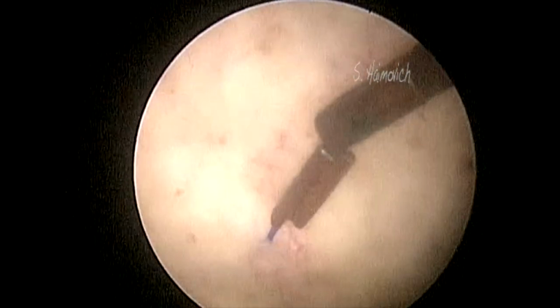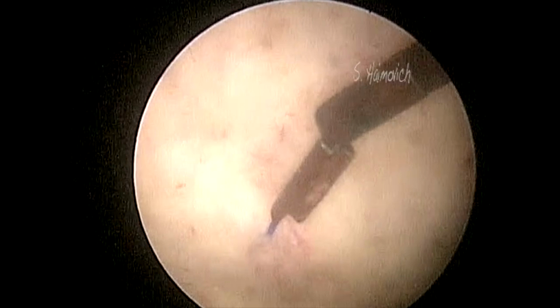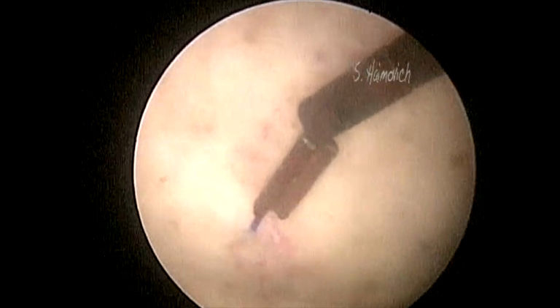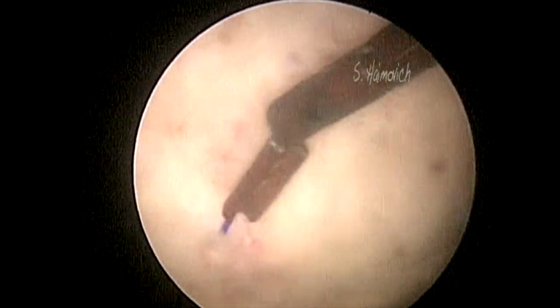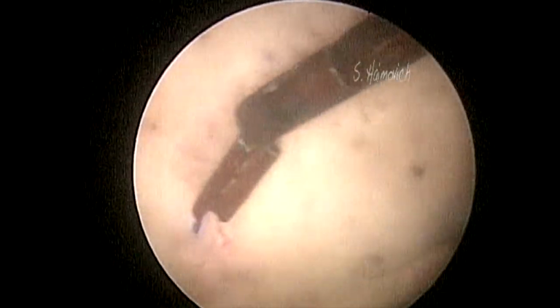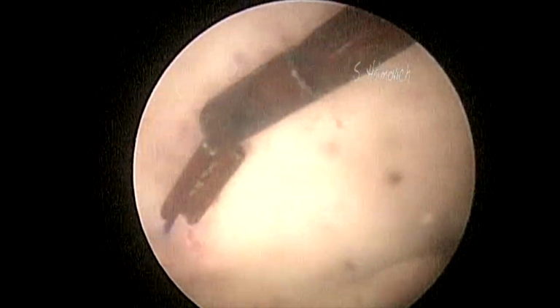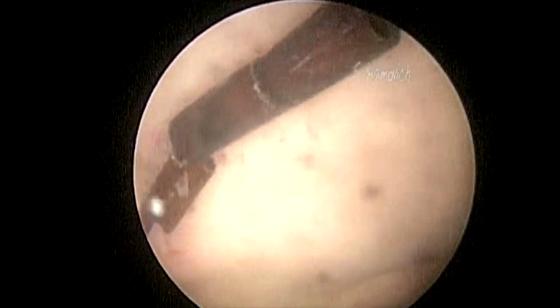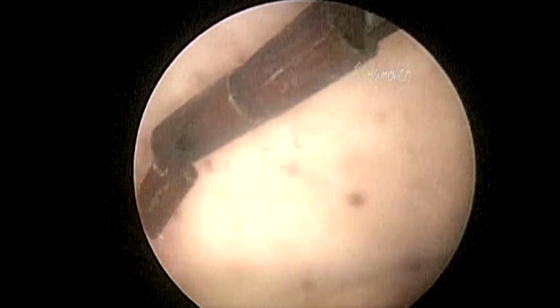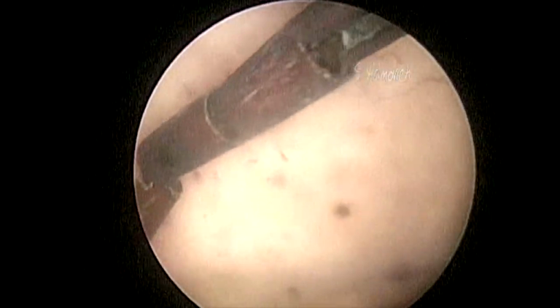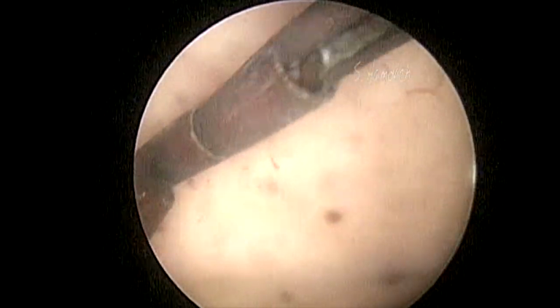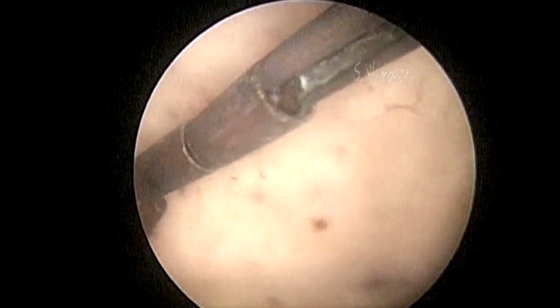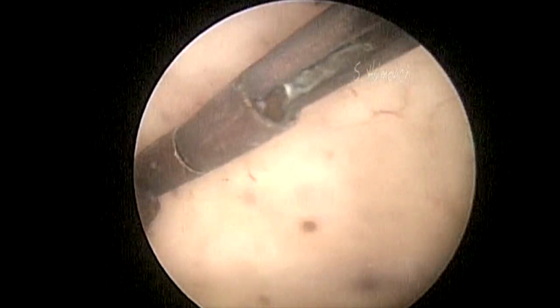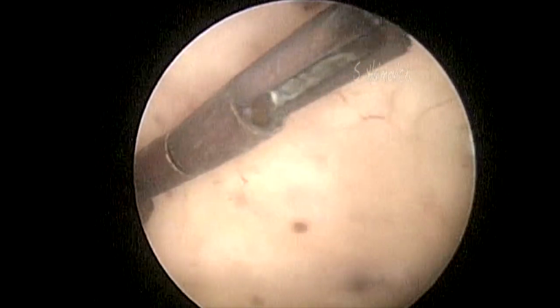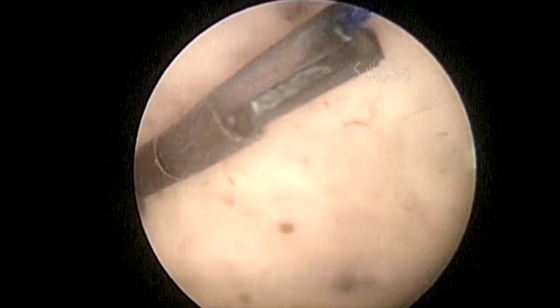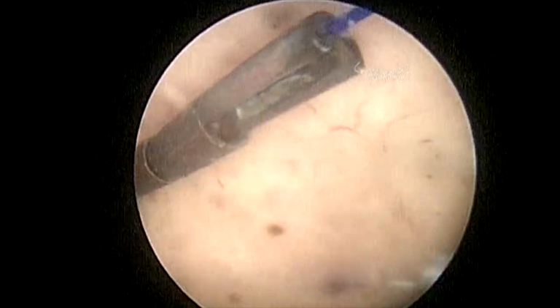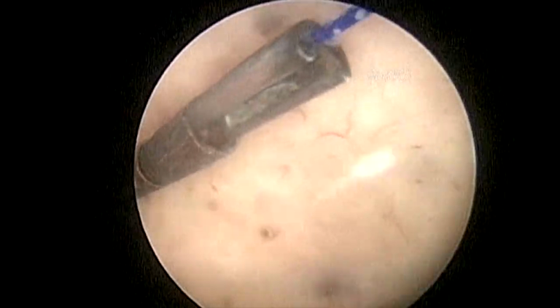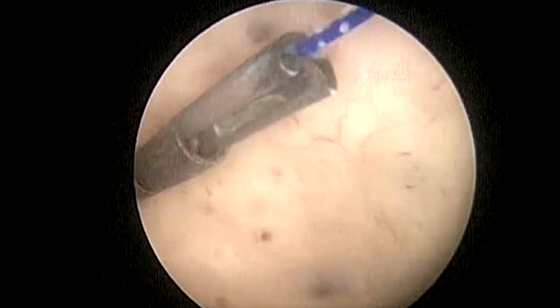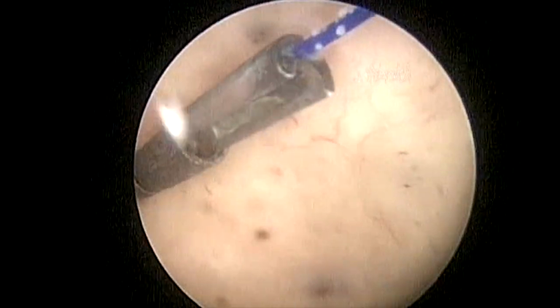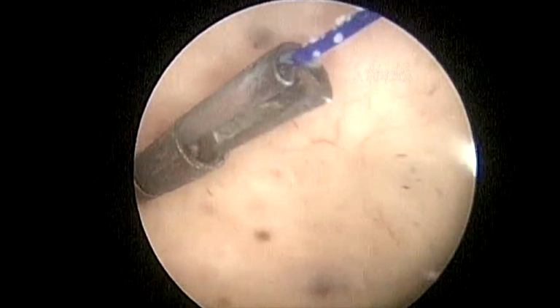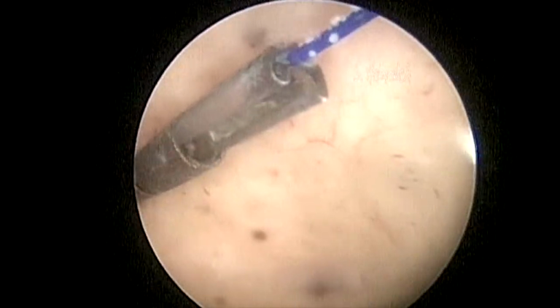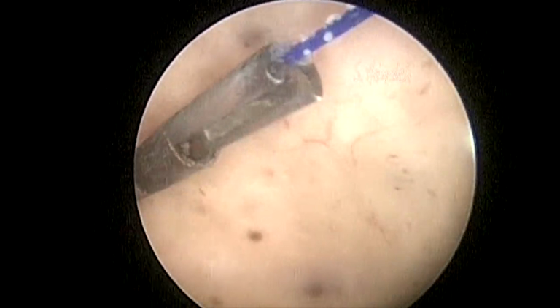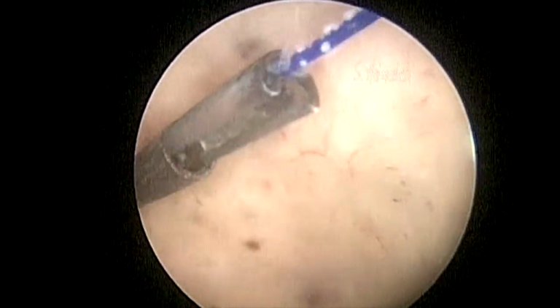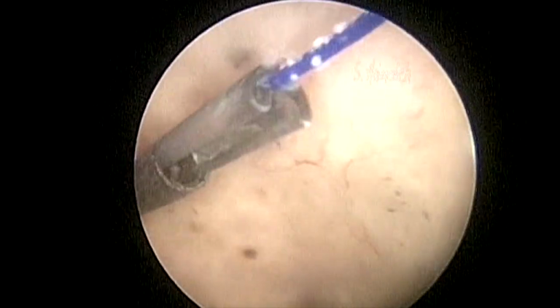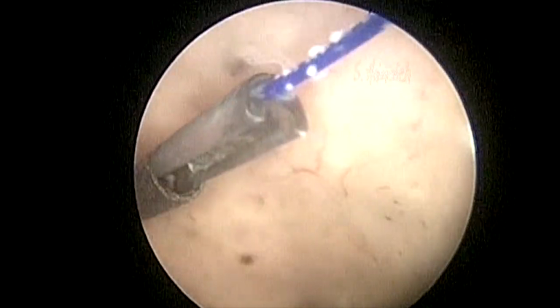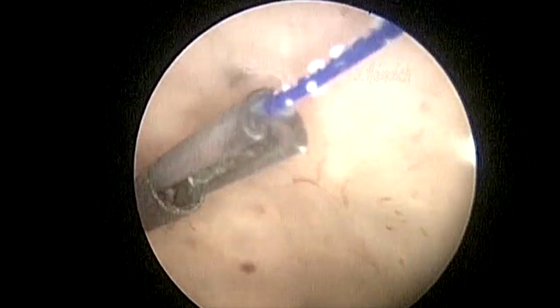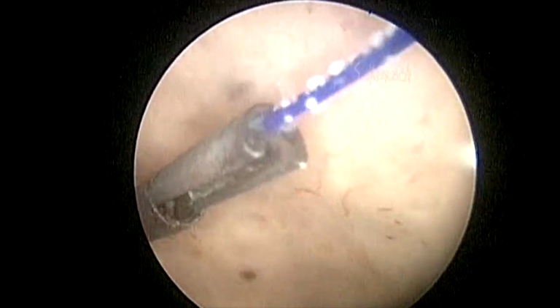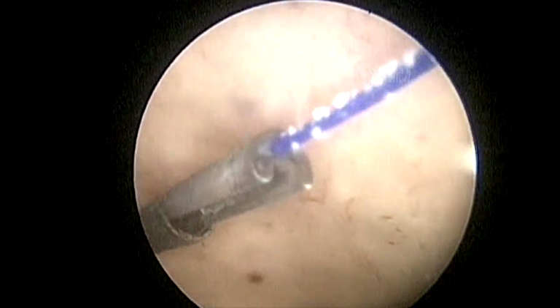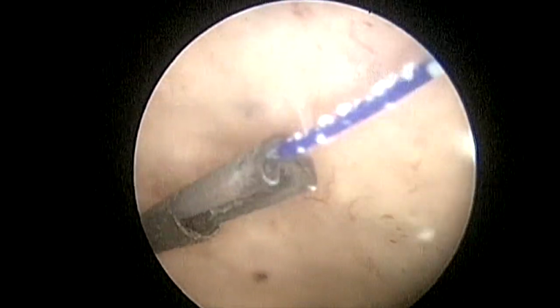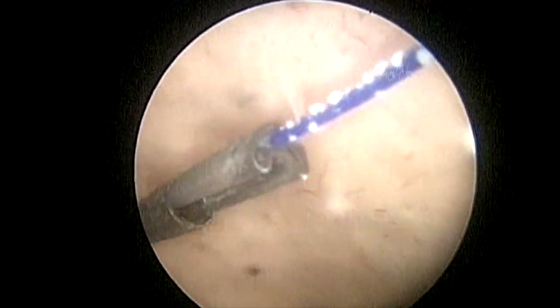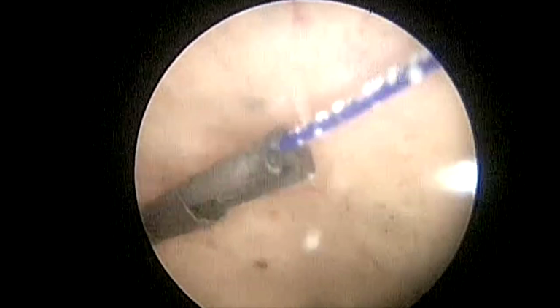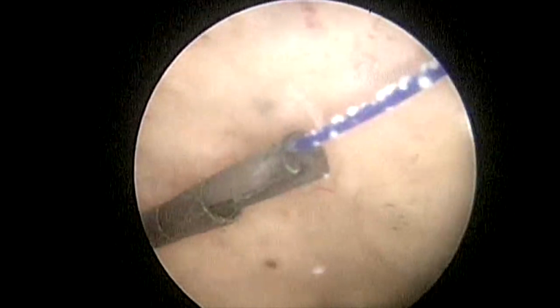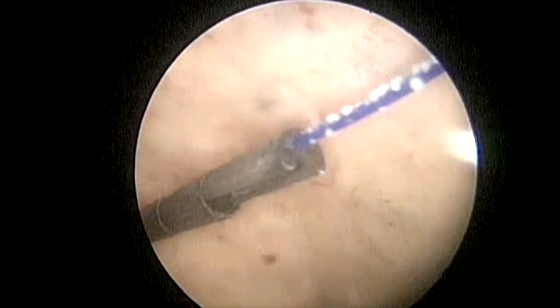GyneFix is a non-T-shaped IUD. The insertion was performed by introducing a knot into the myometrium.